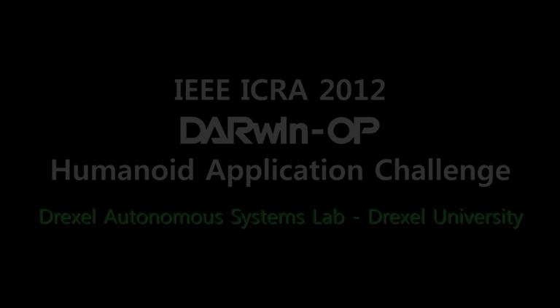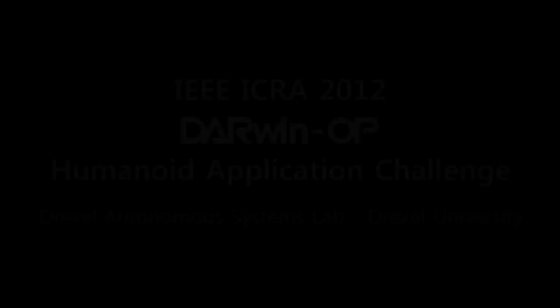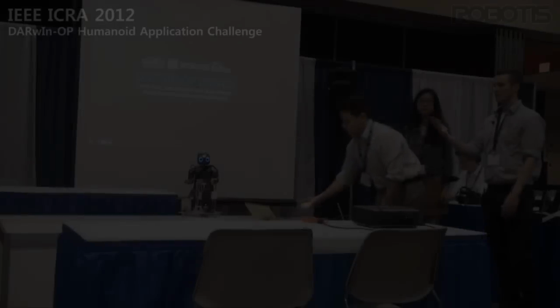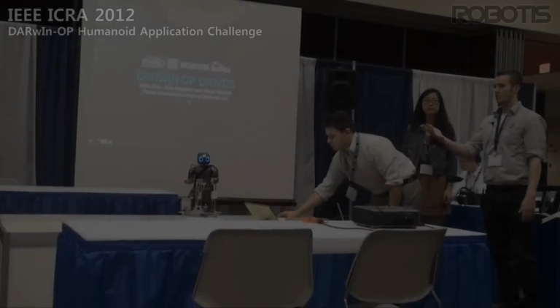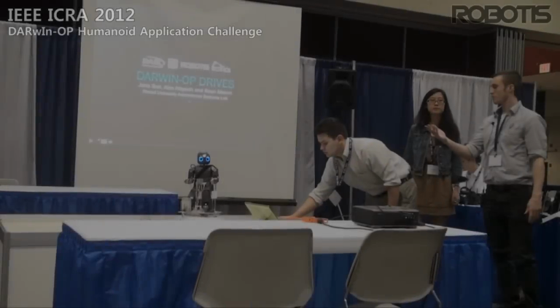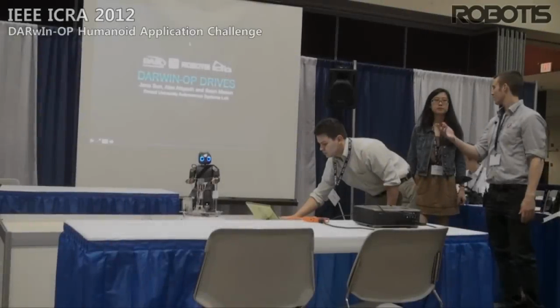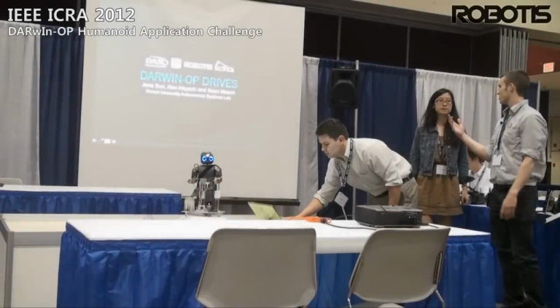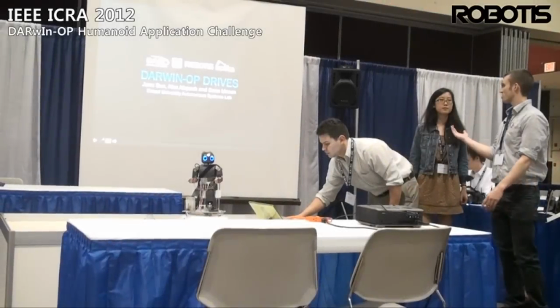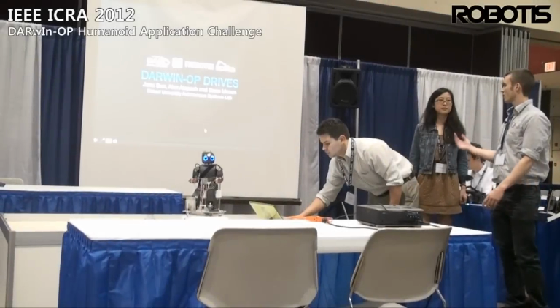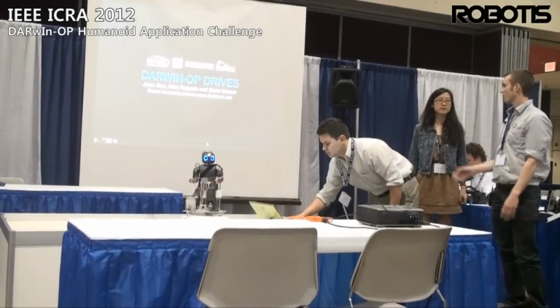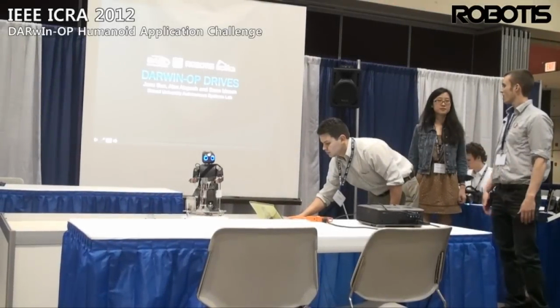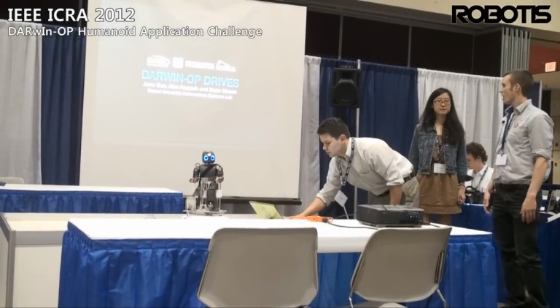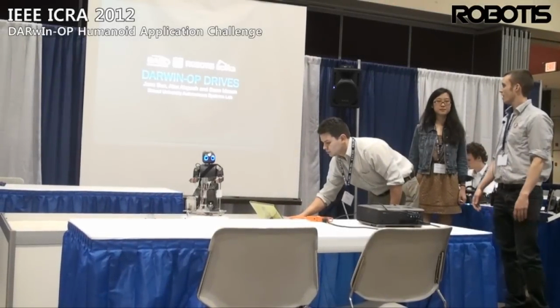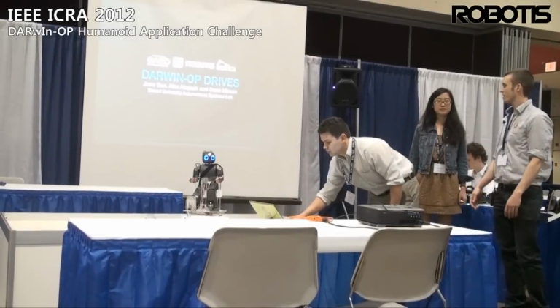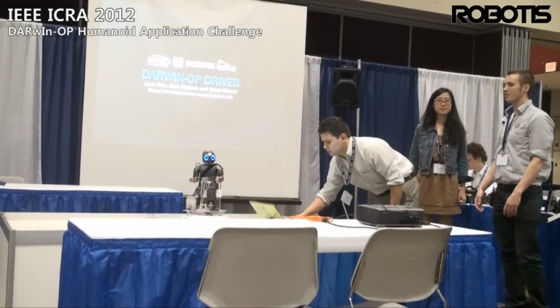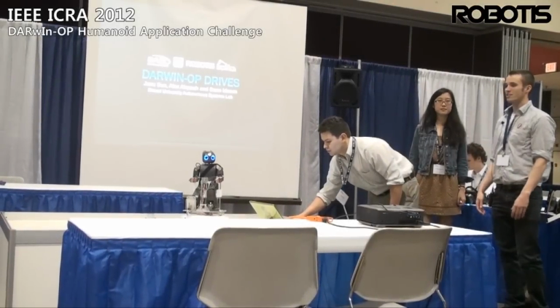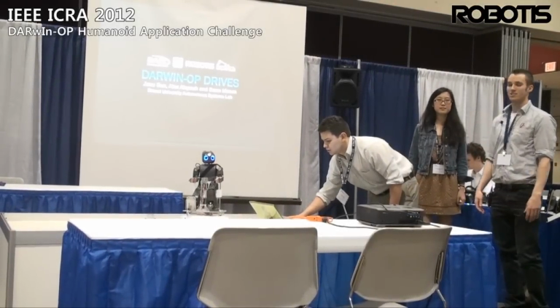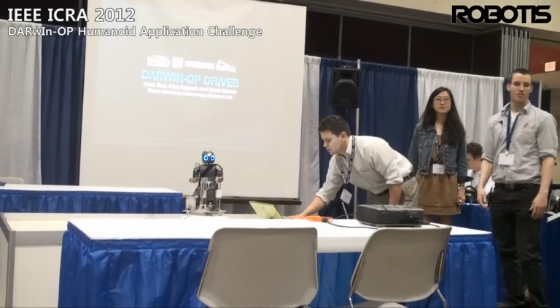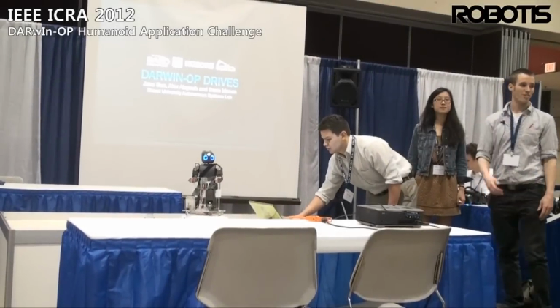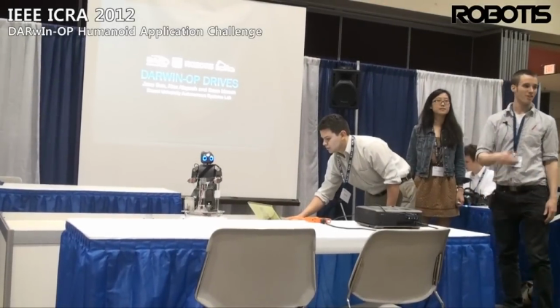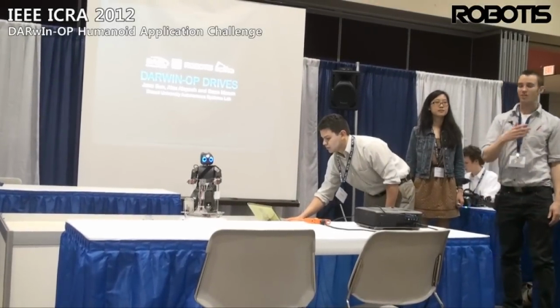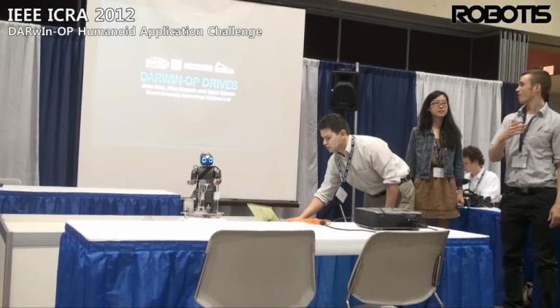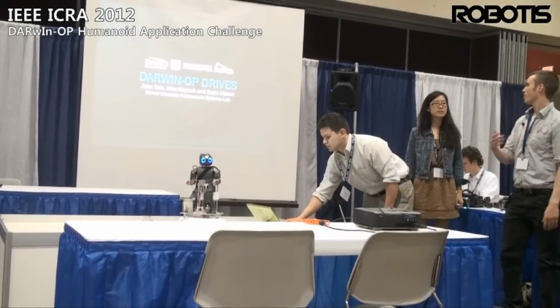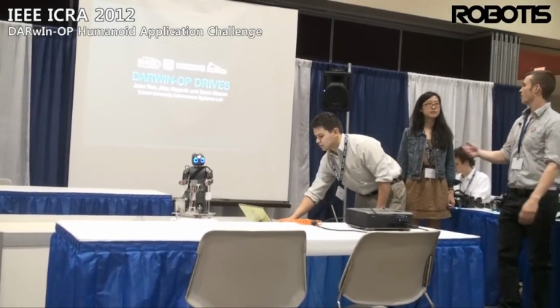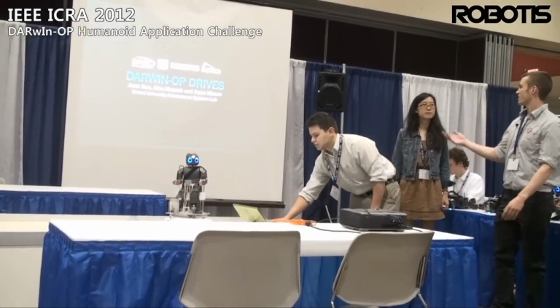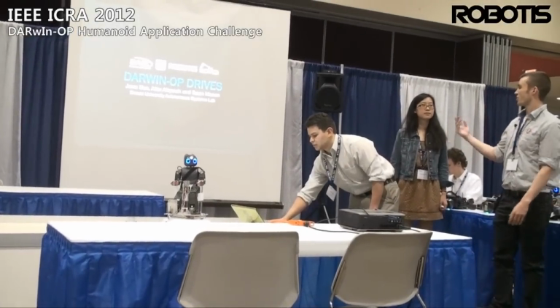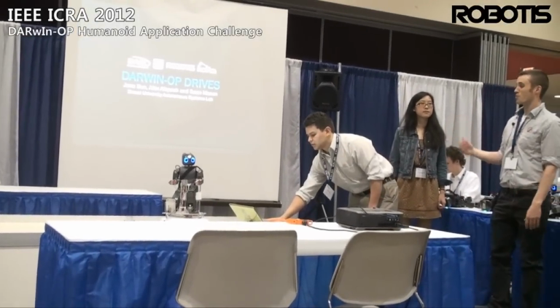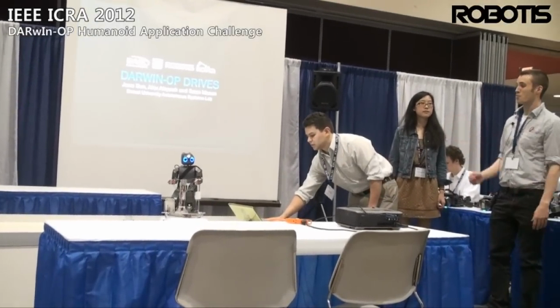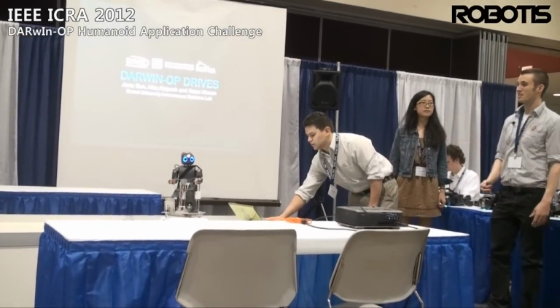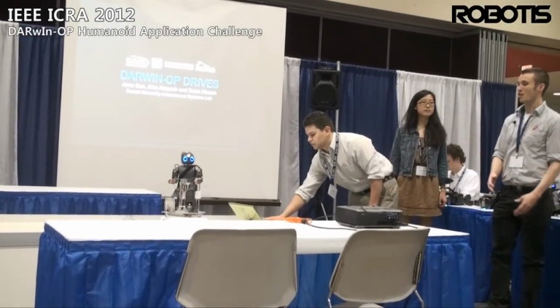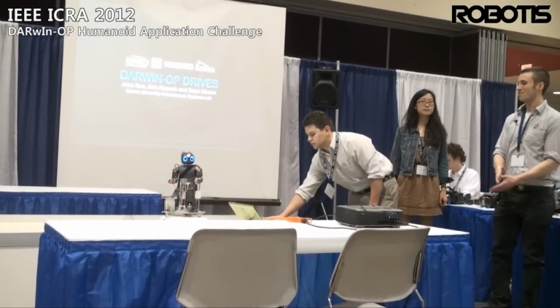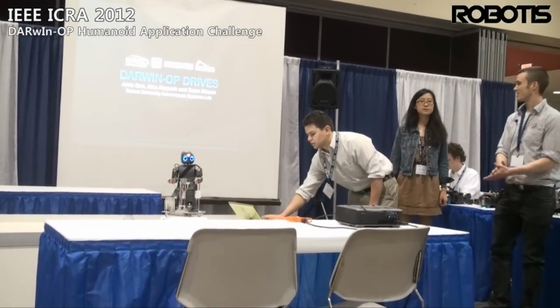I'm Alex Ausbach and this is Kane, and this is our project Darwin O.P. Drives.